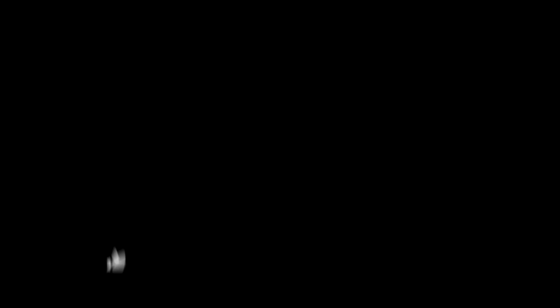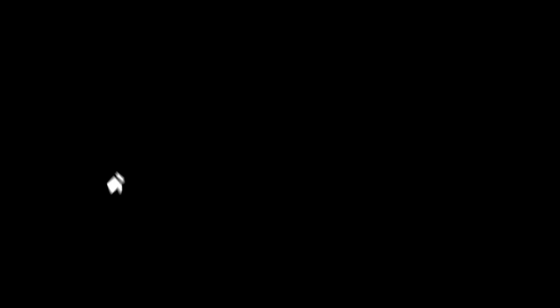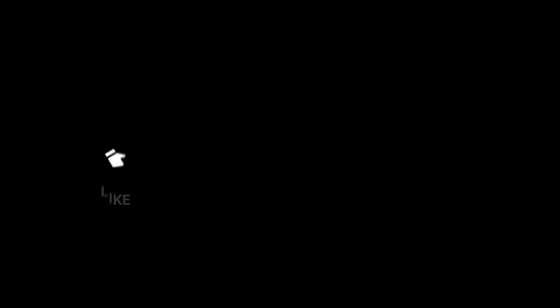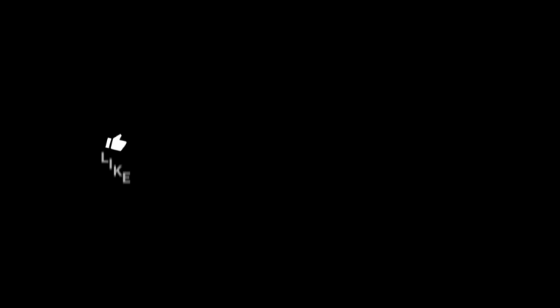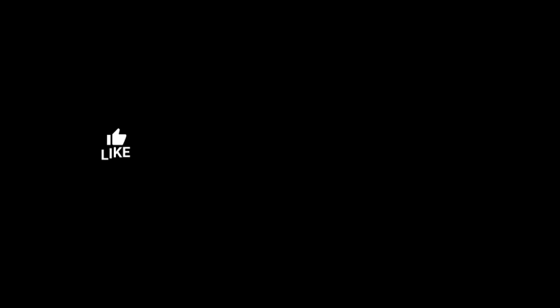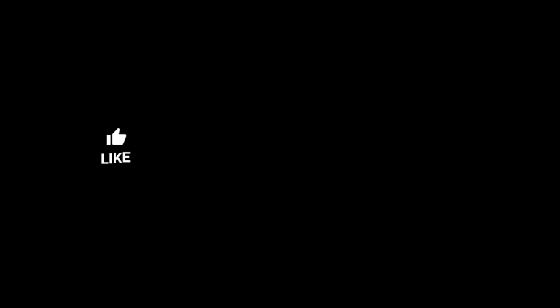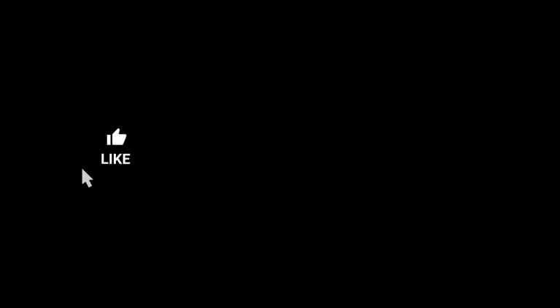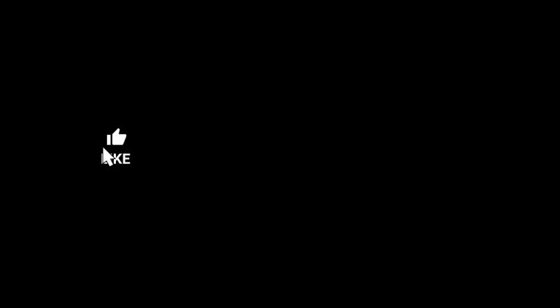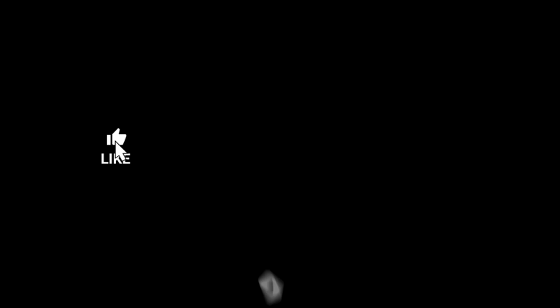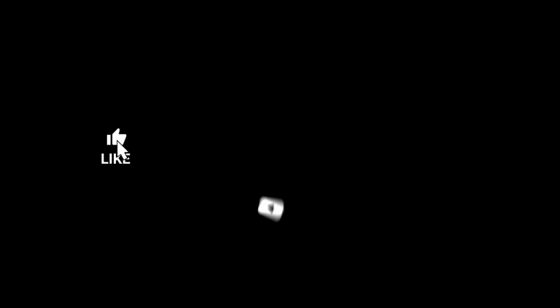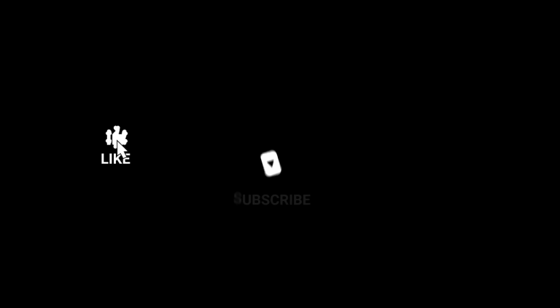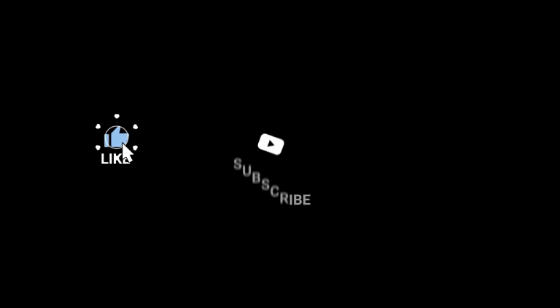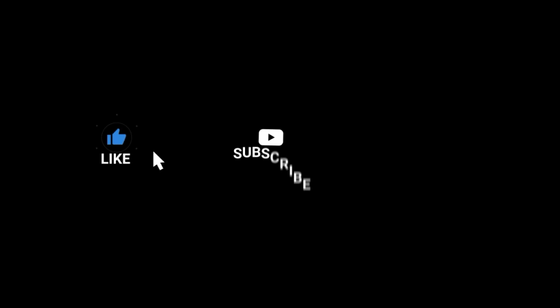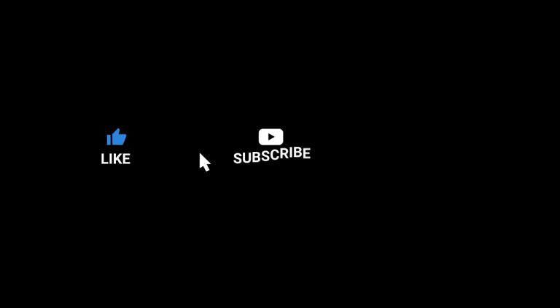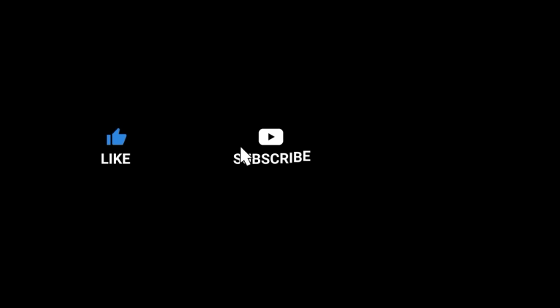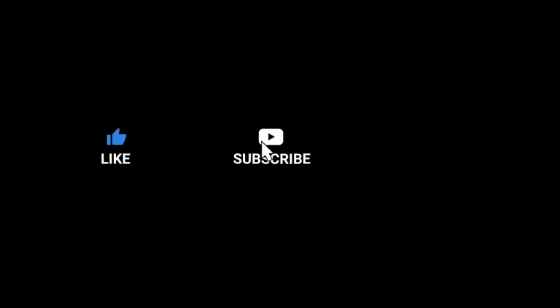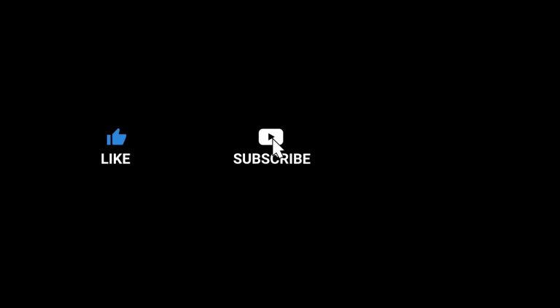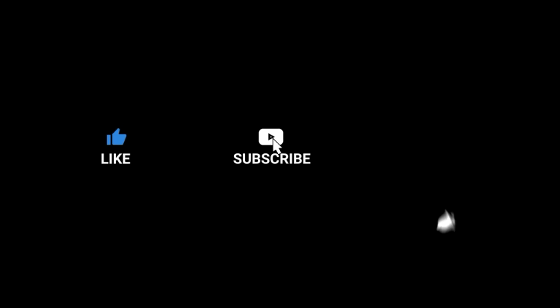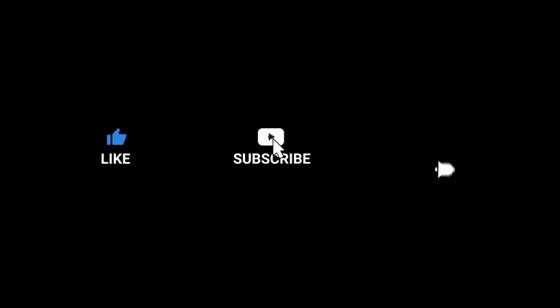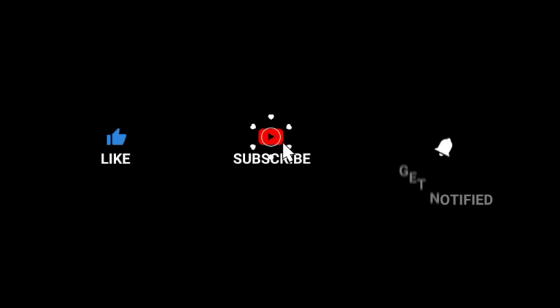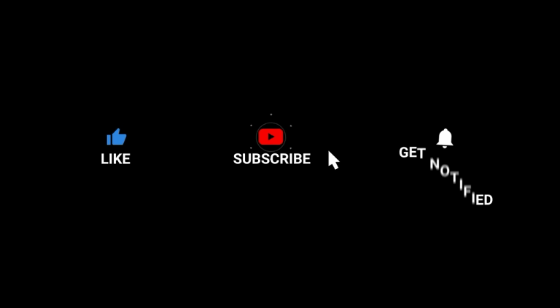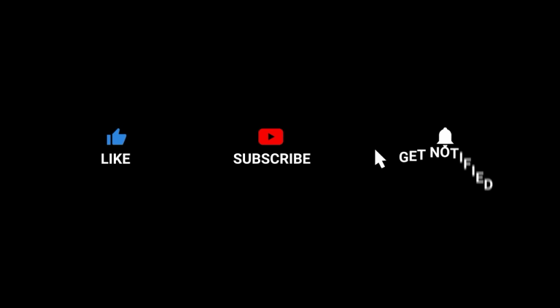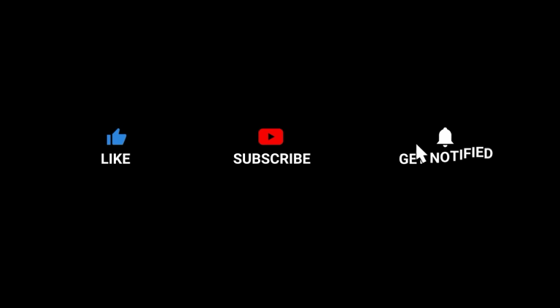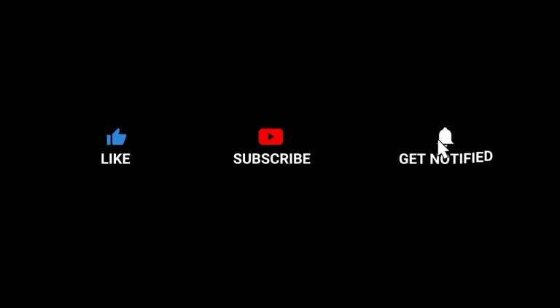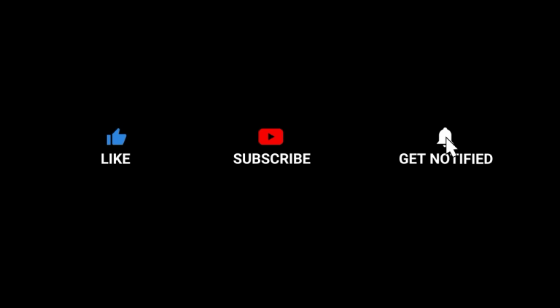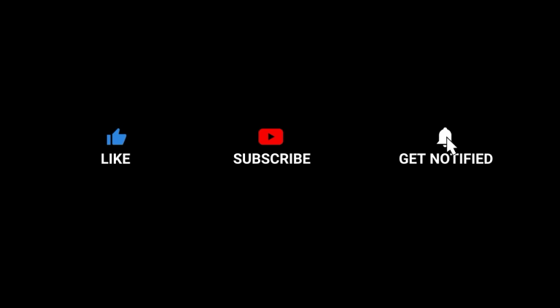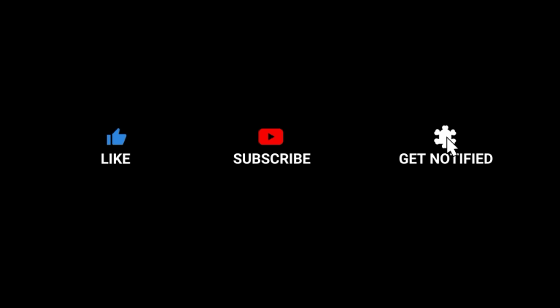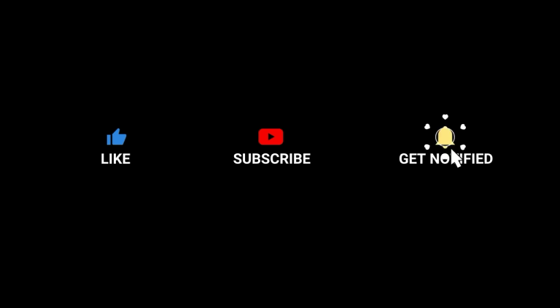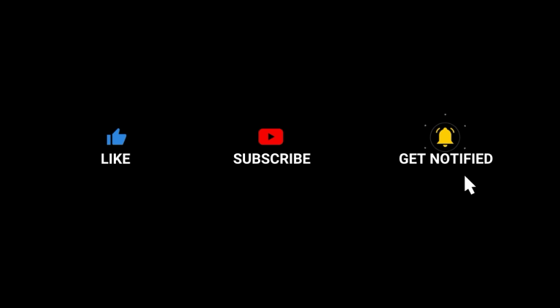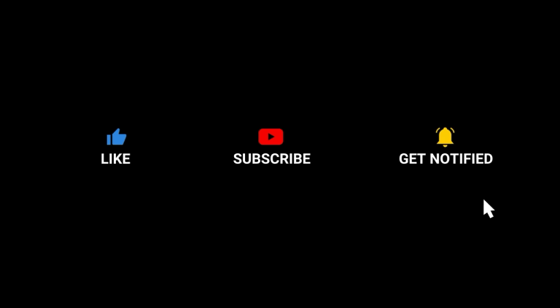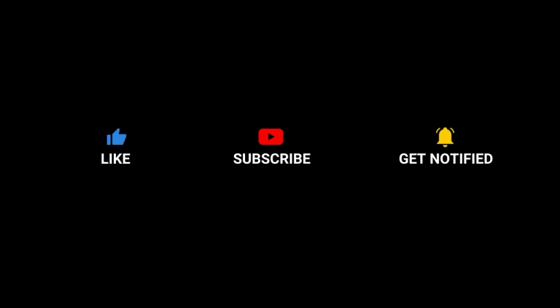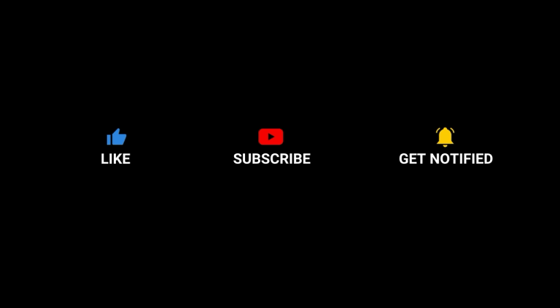Like, comment, subscribe if you want more videos like this, and now on with the video.